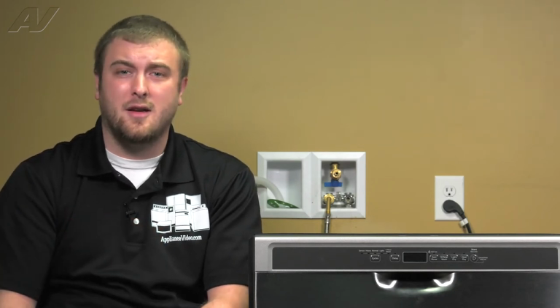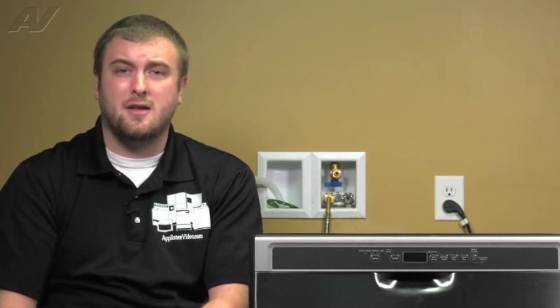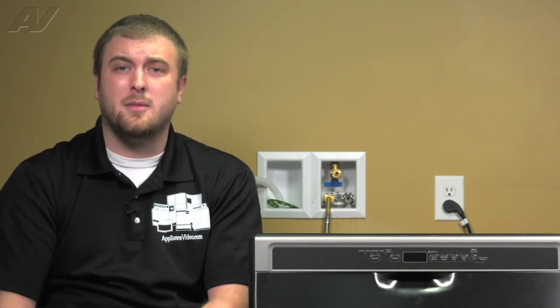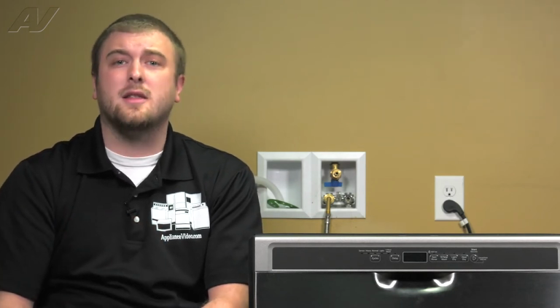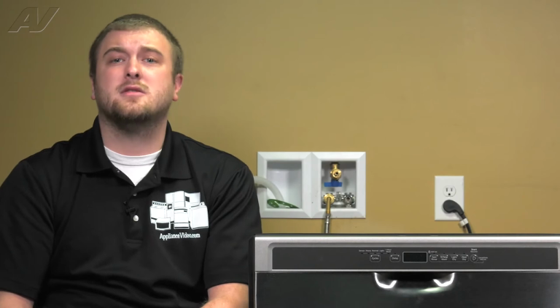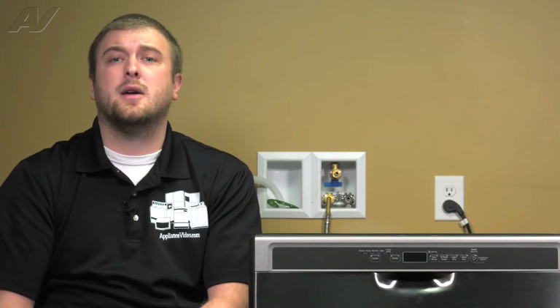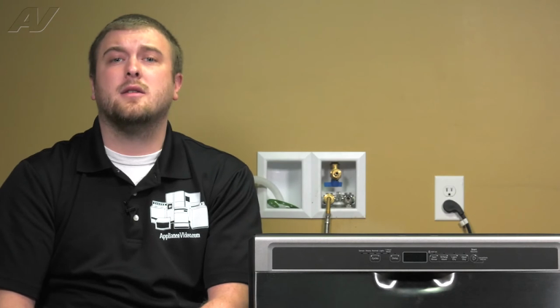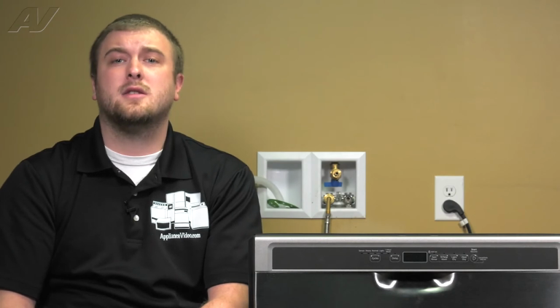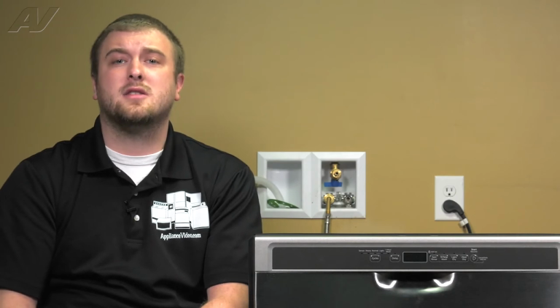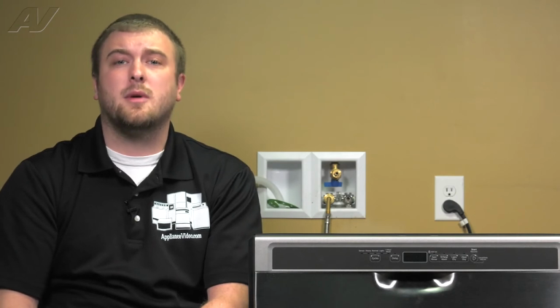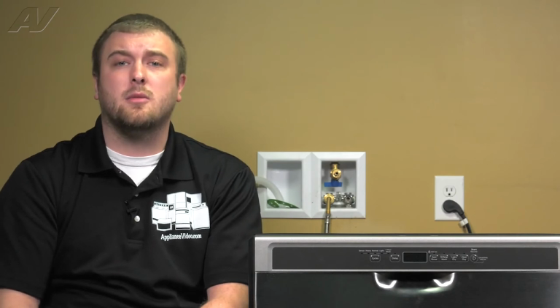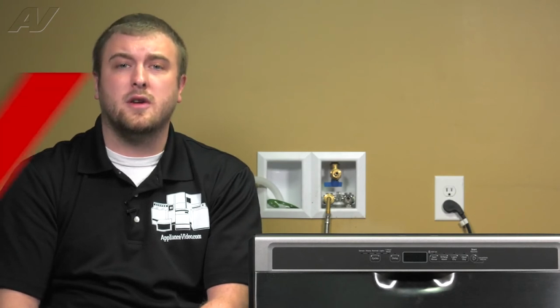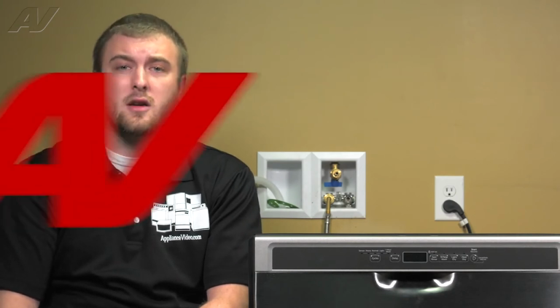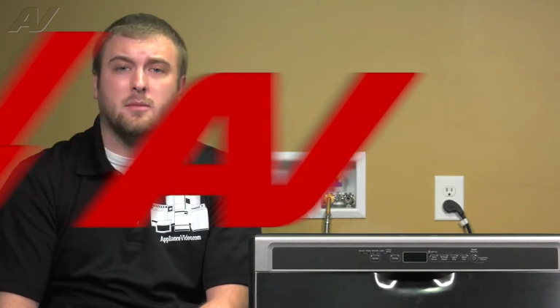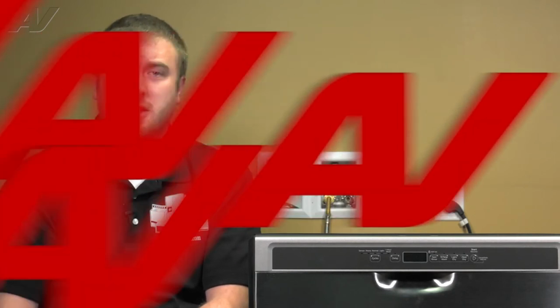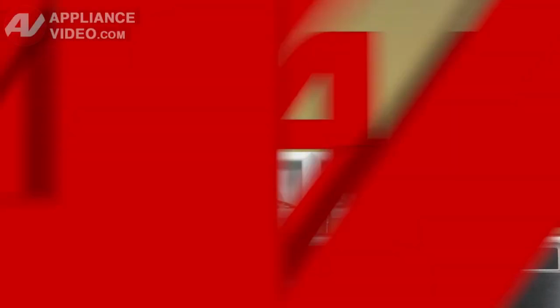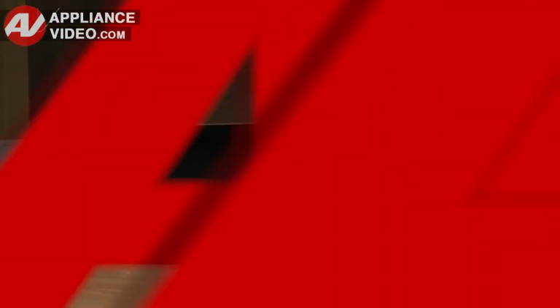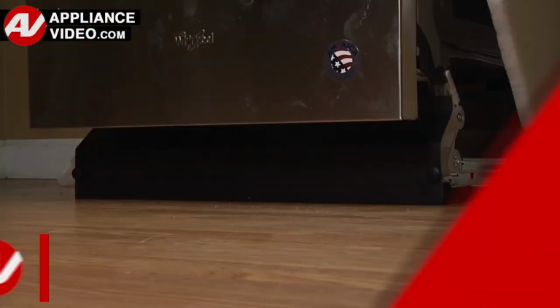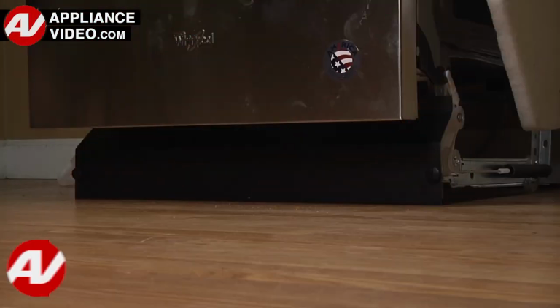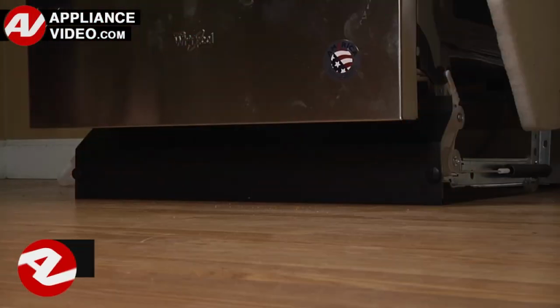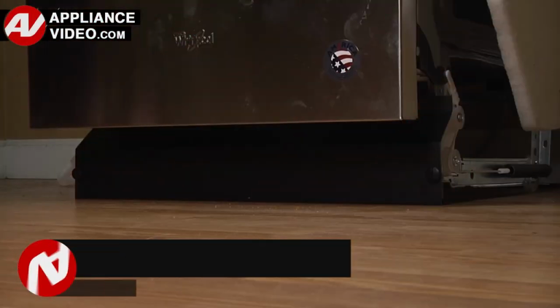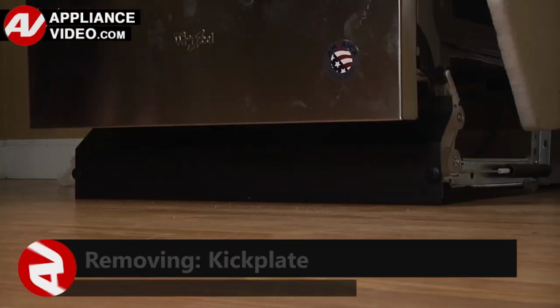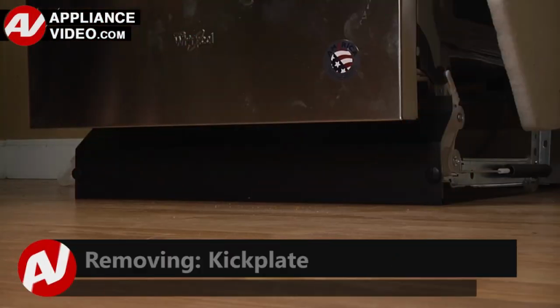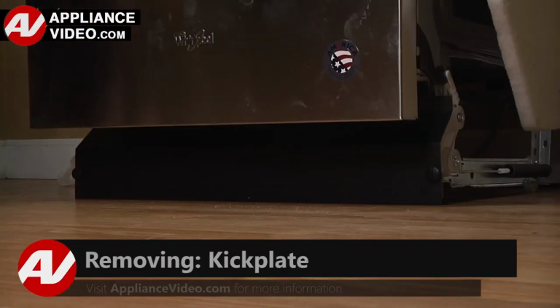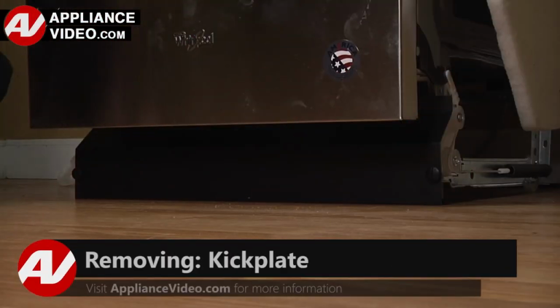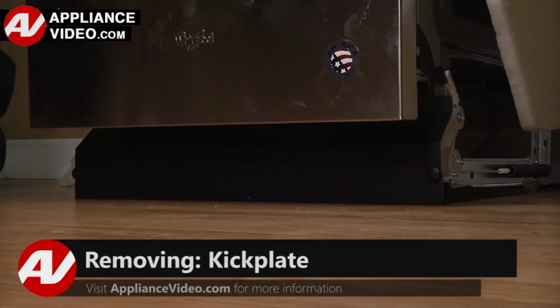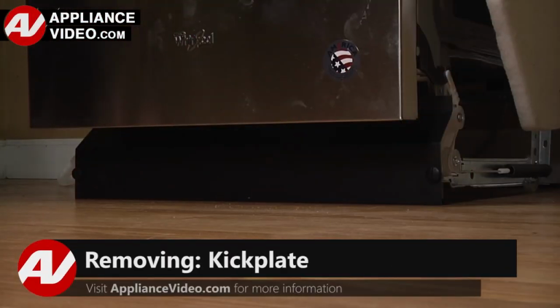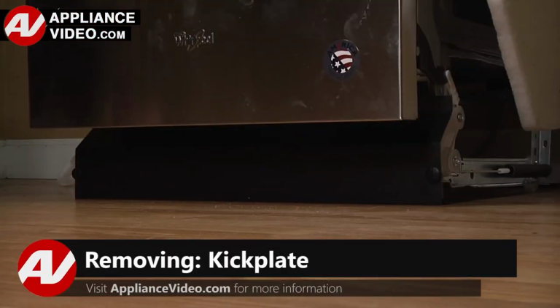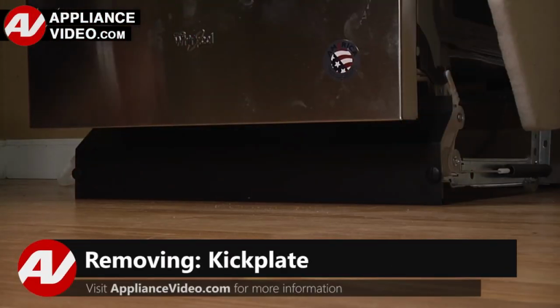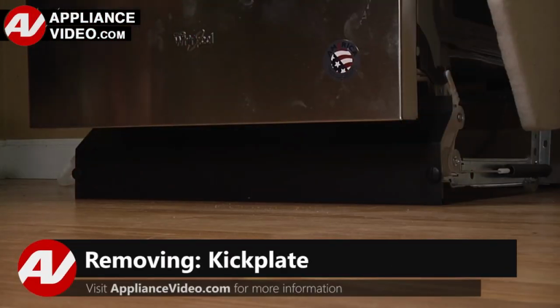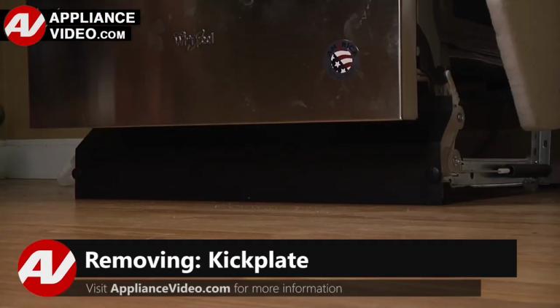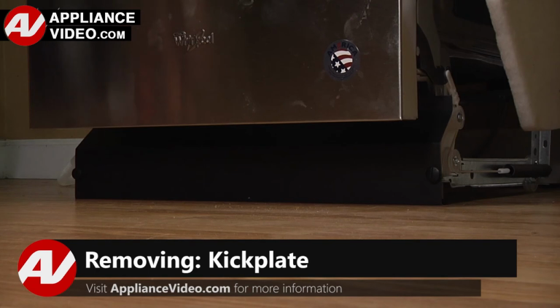To begin this repair, let's start by removing your kick plate. Click on the link below to view this repair video.